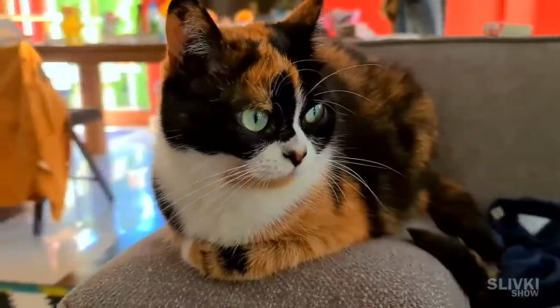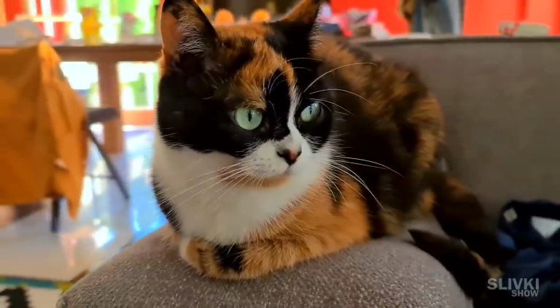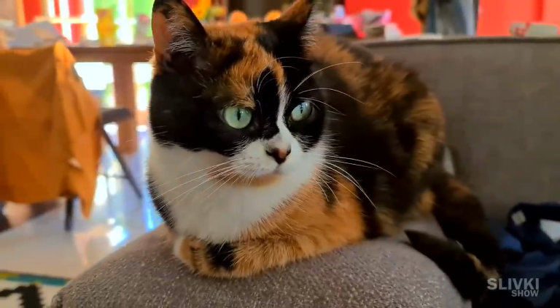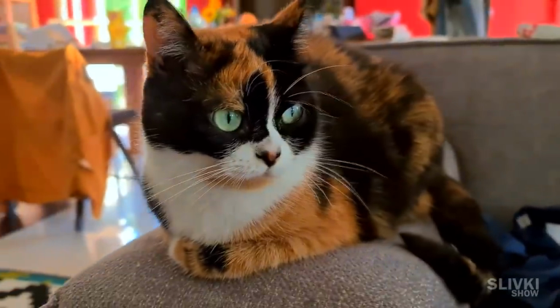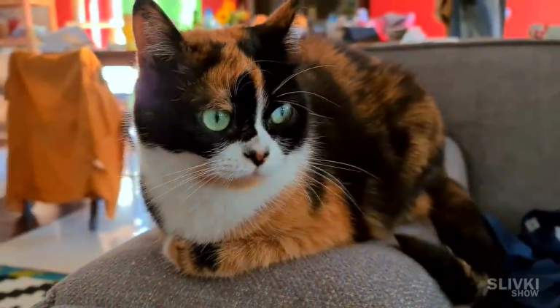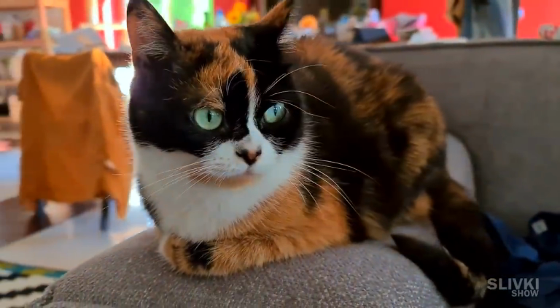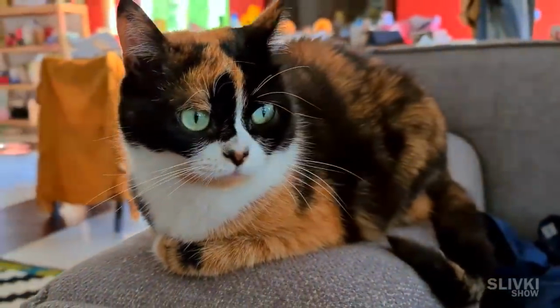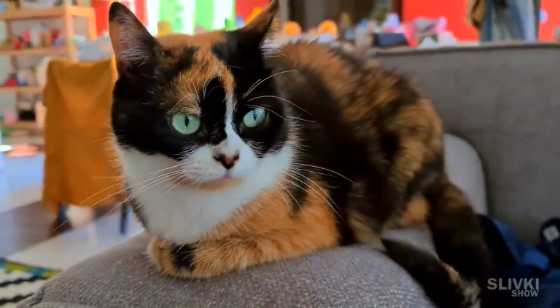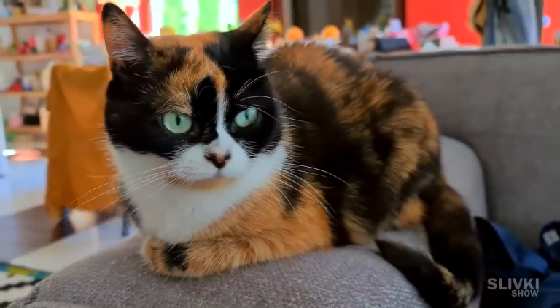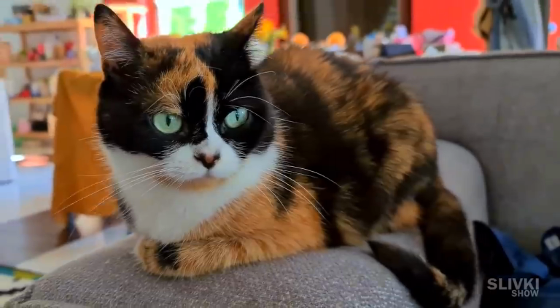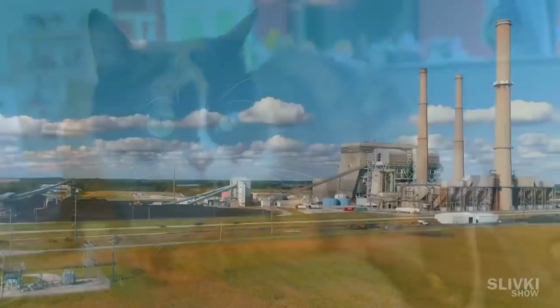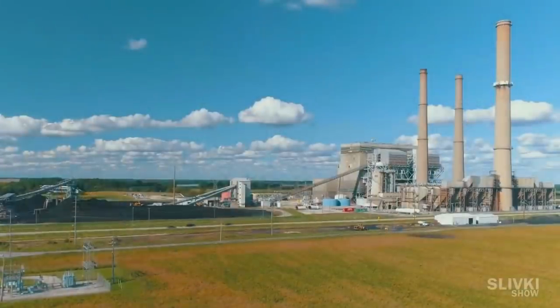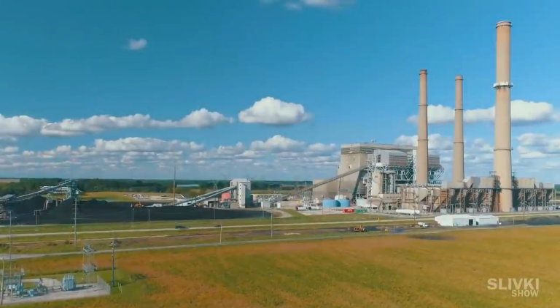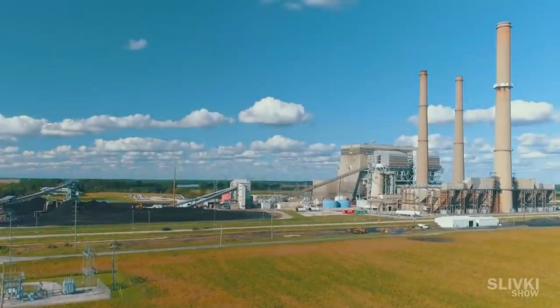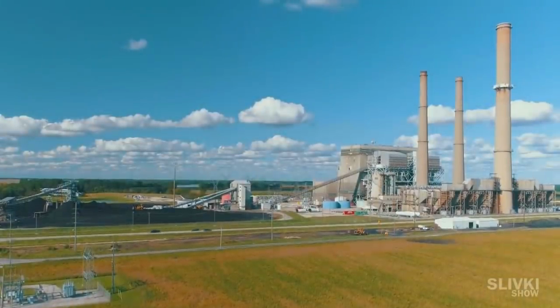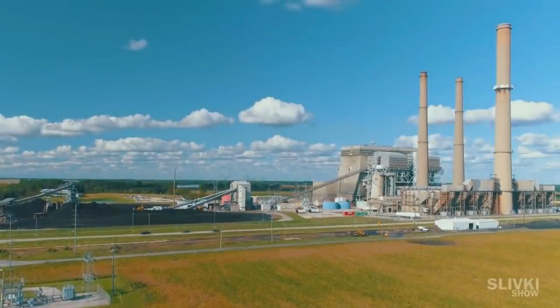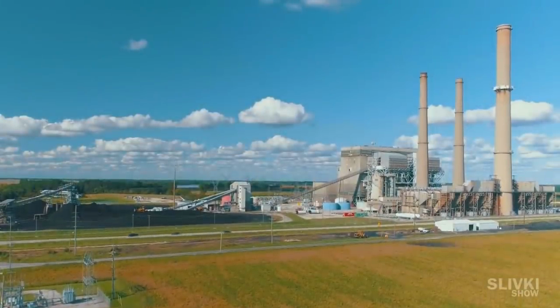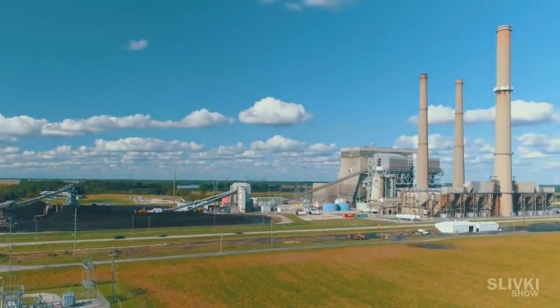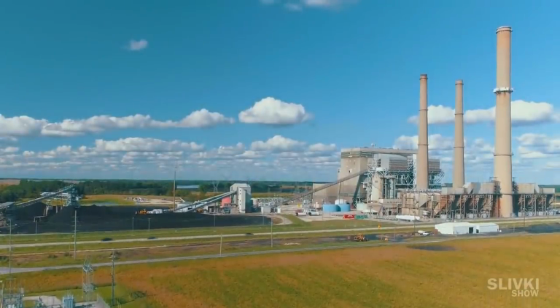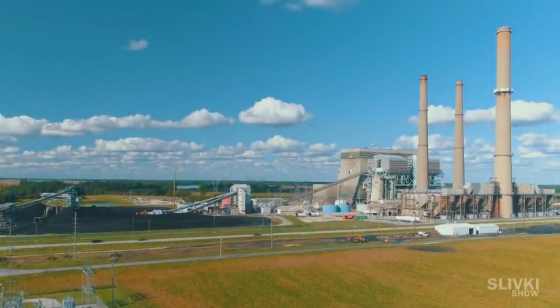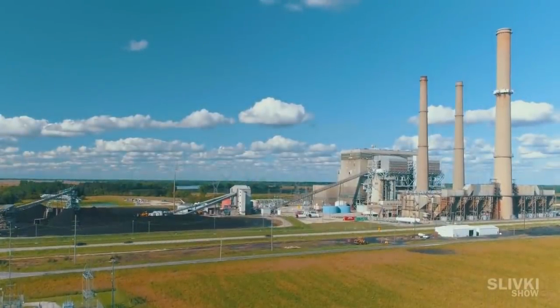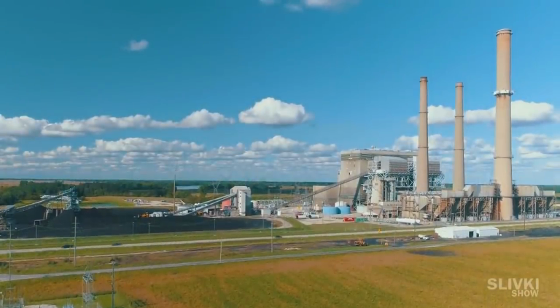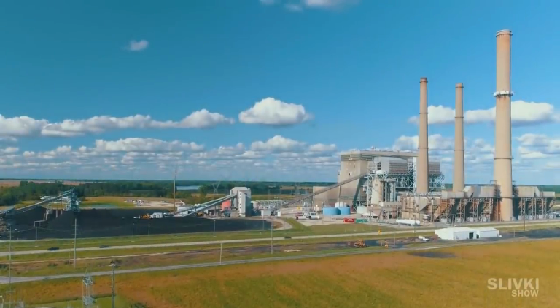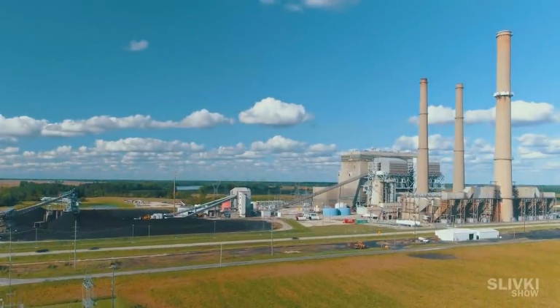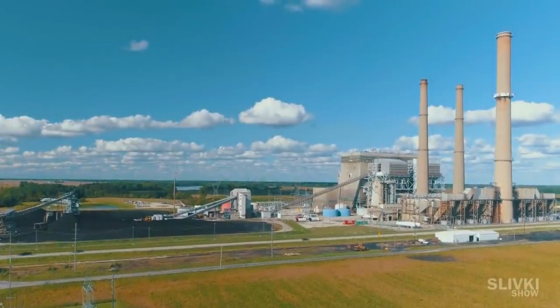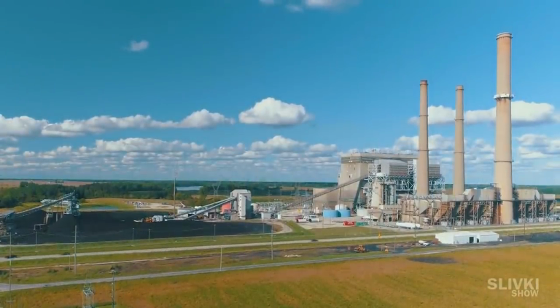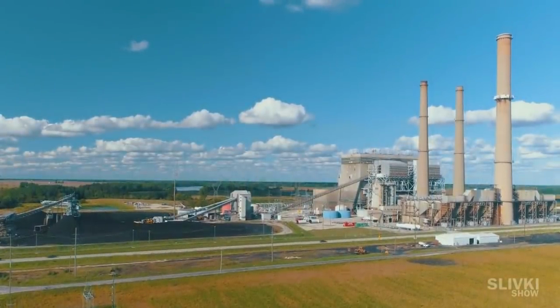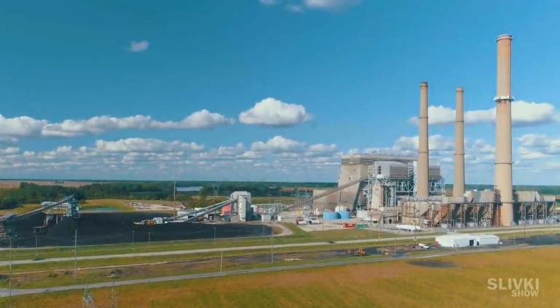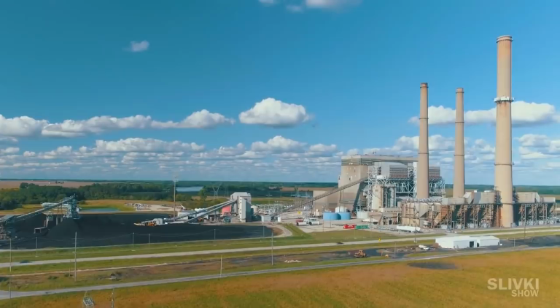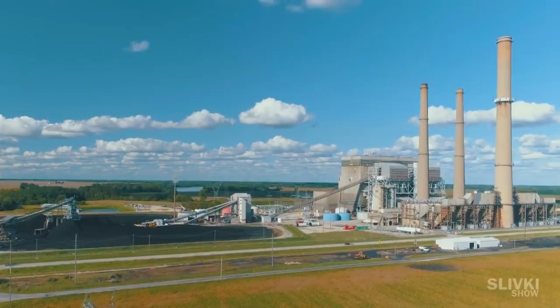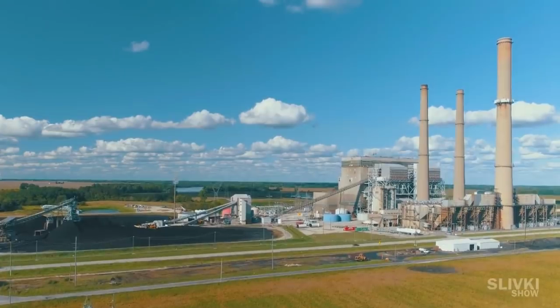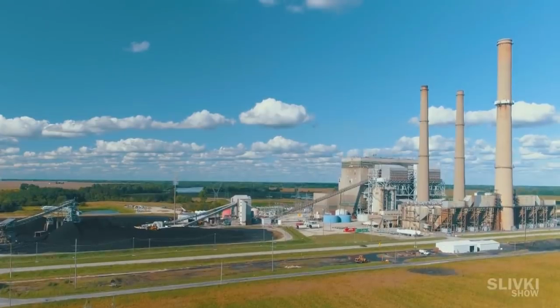Write in the comments what else you are interested in and which plant to visit next time.